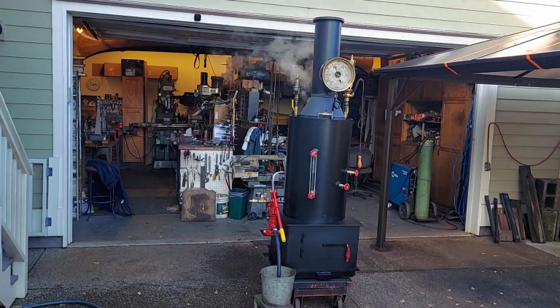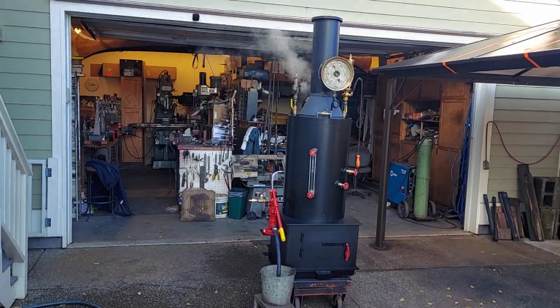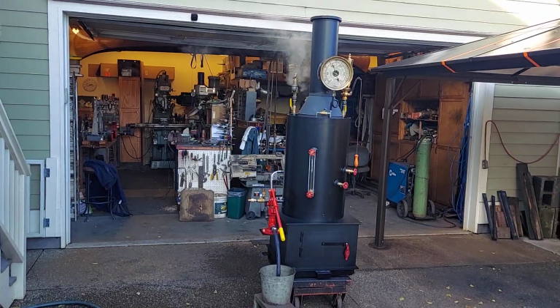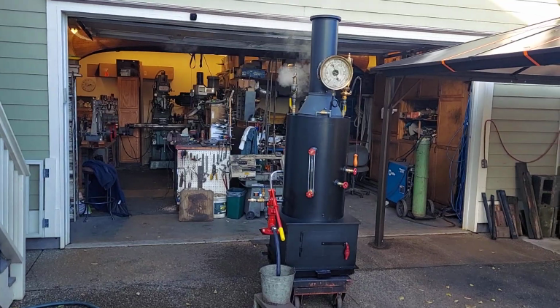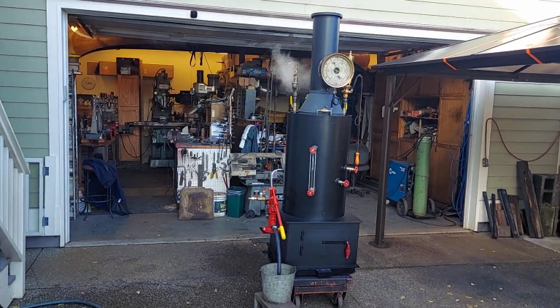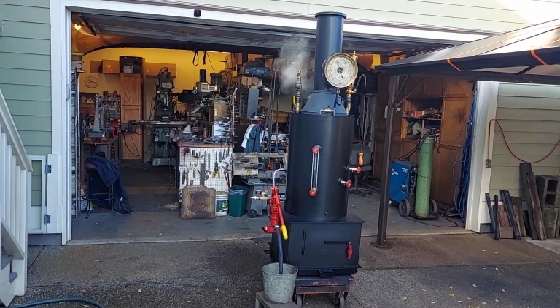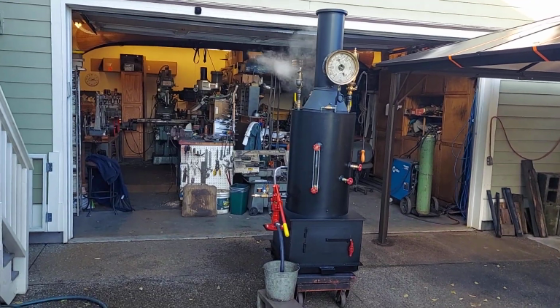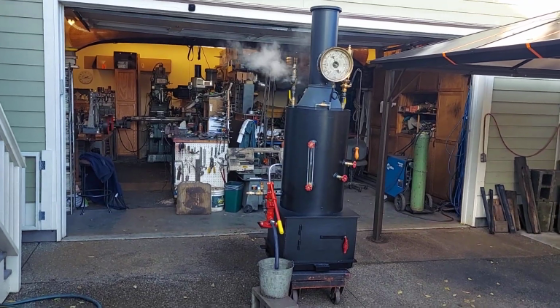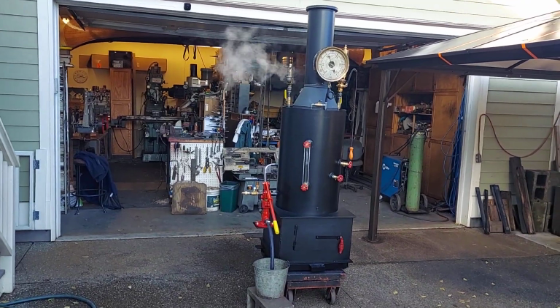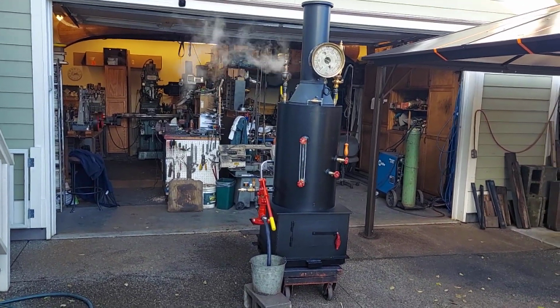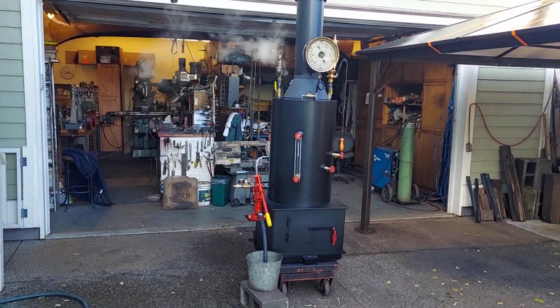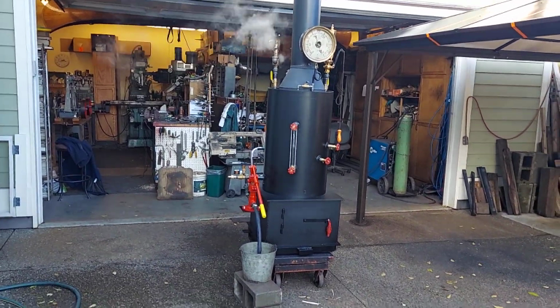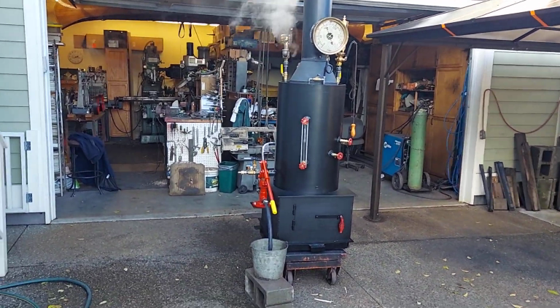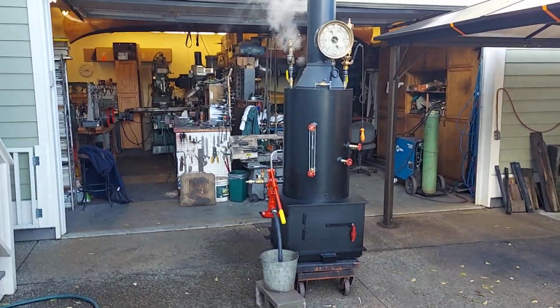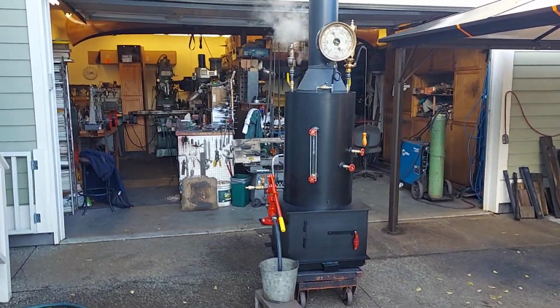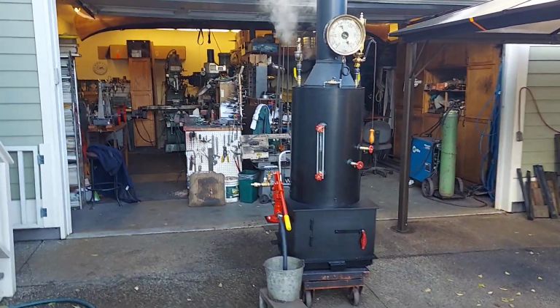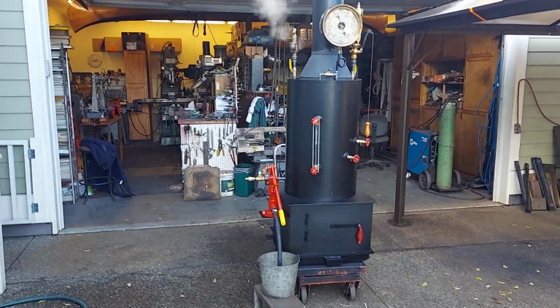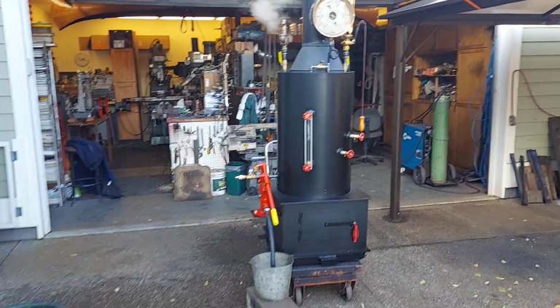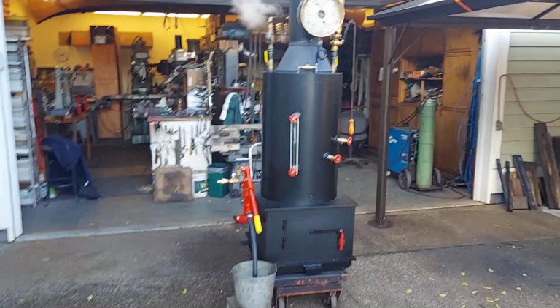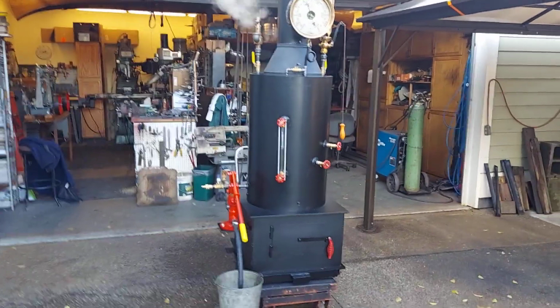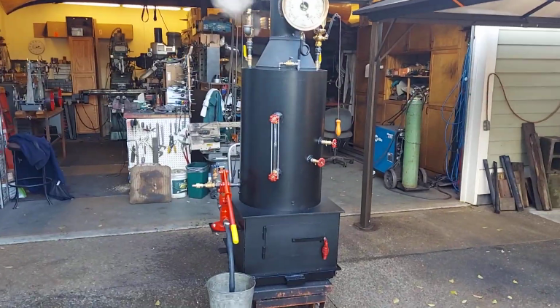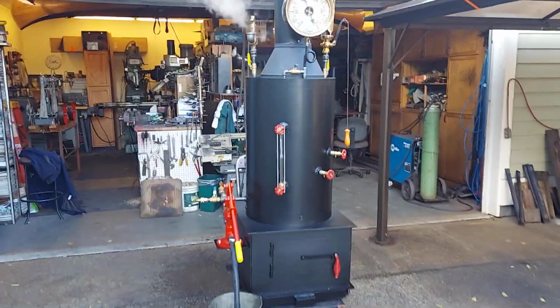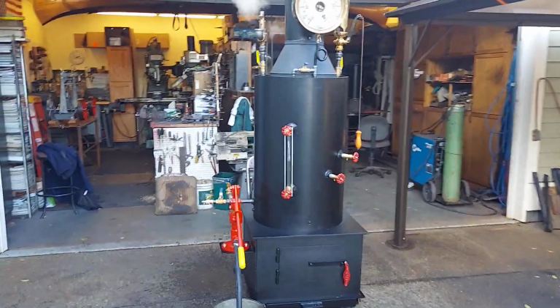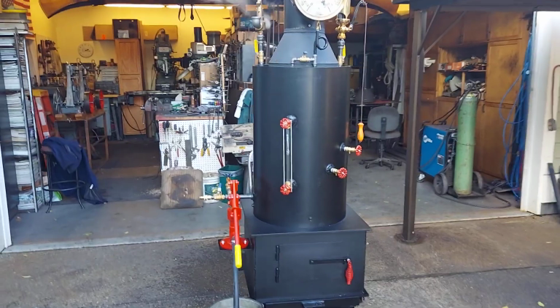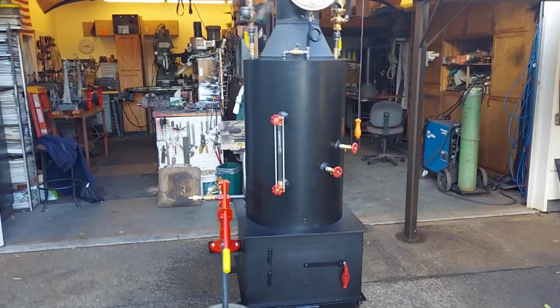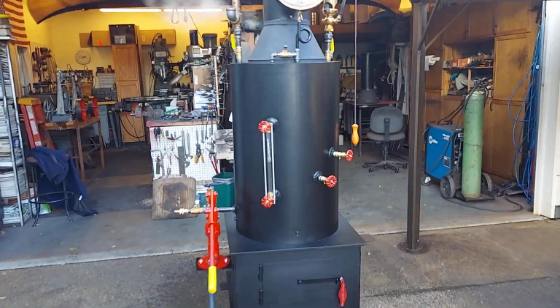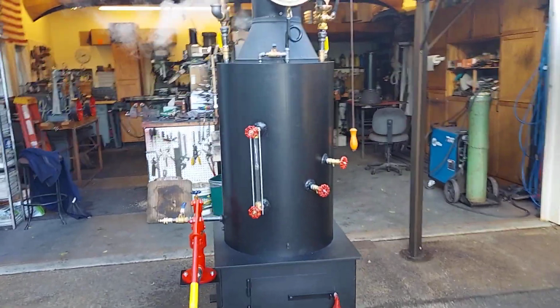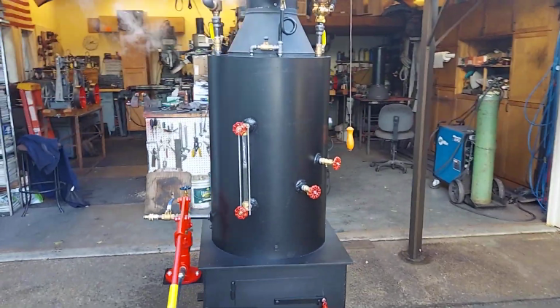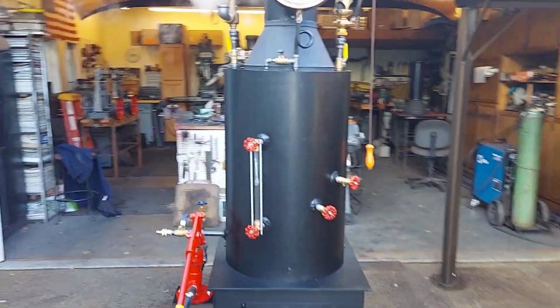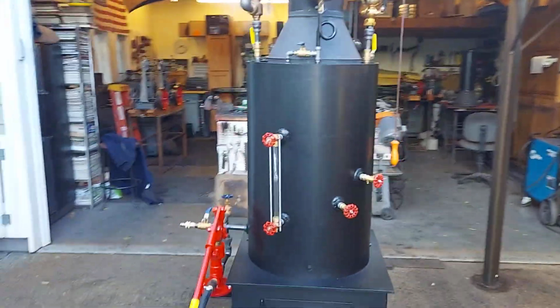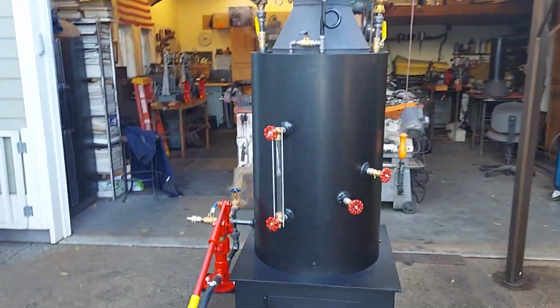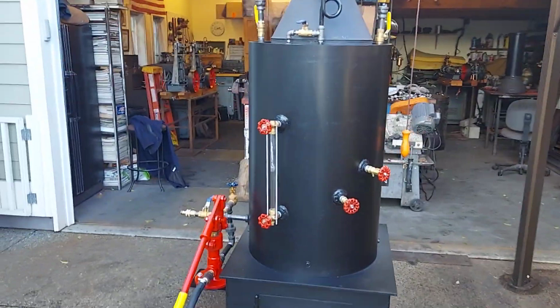Here's my next boiler: 20 inch diameter, 3/8 inch pipe.